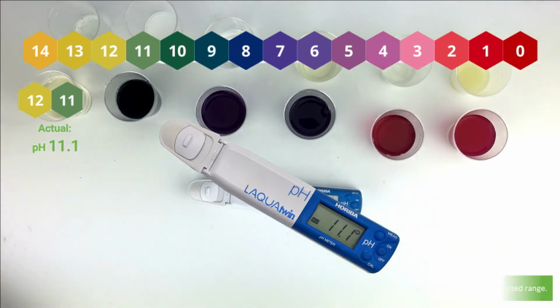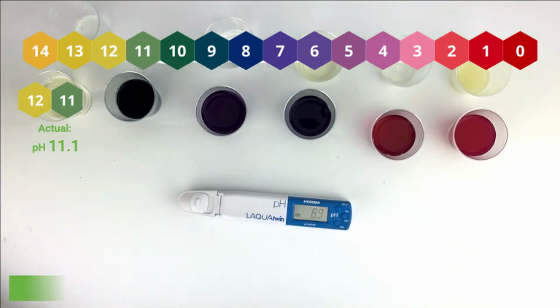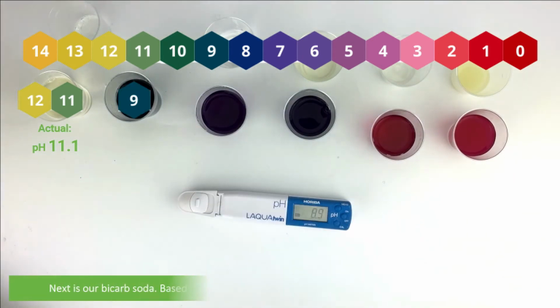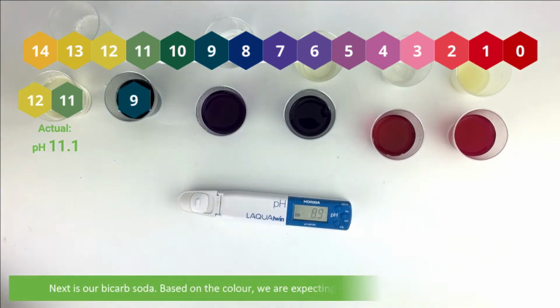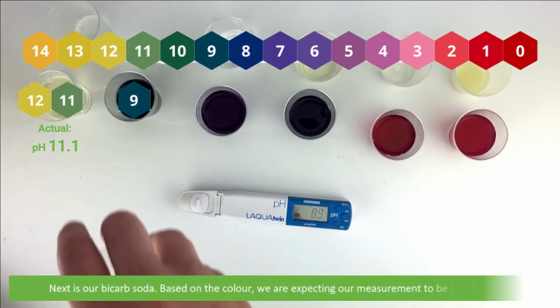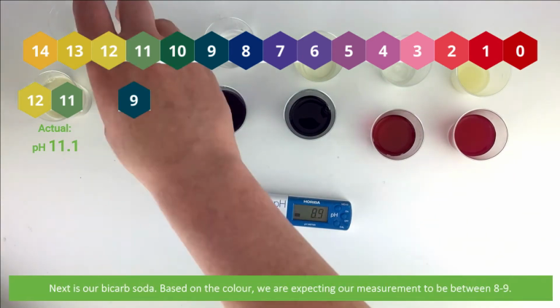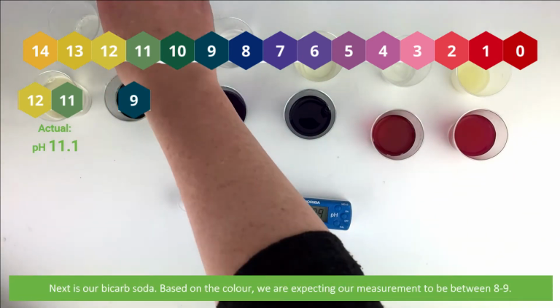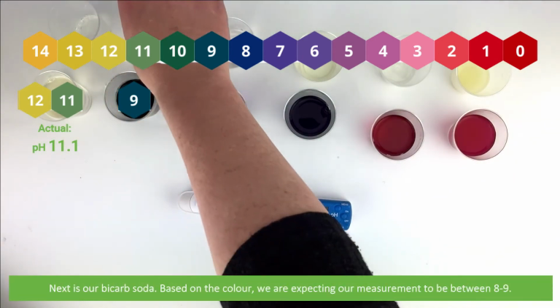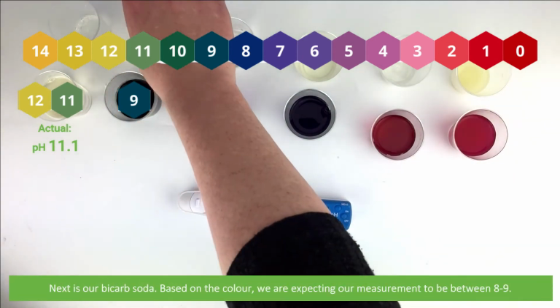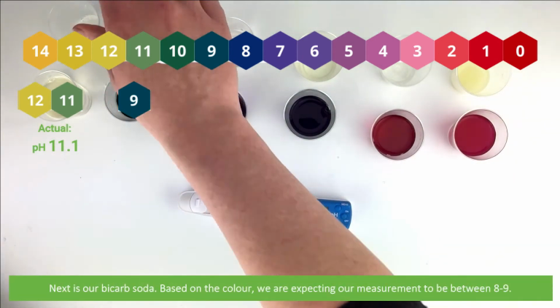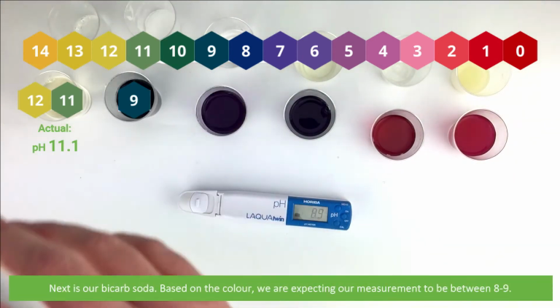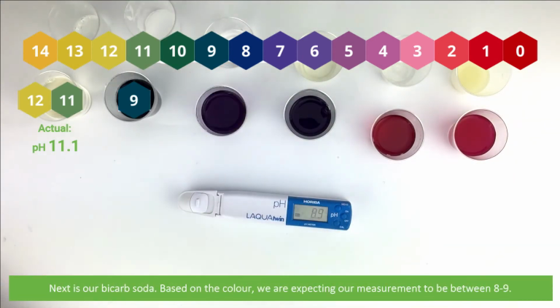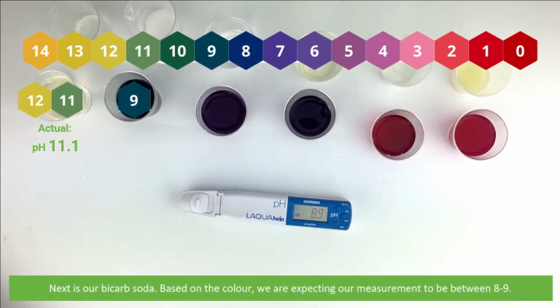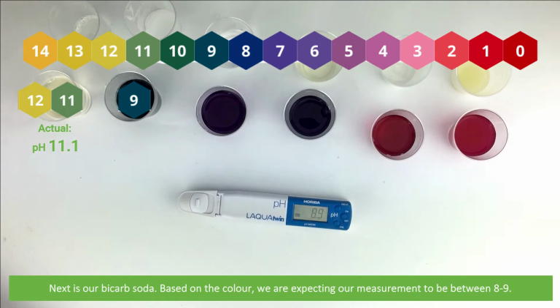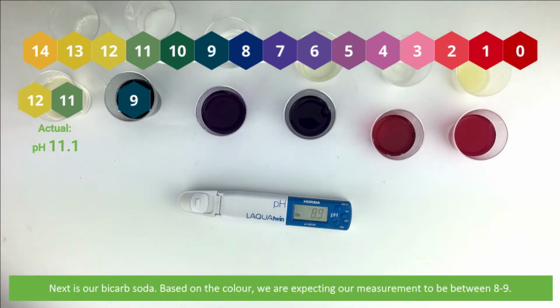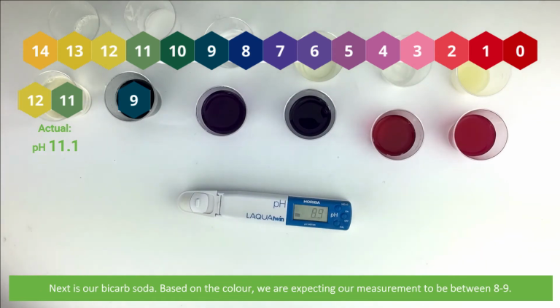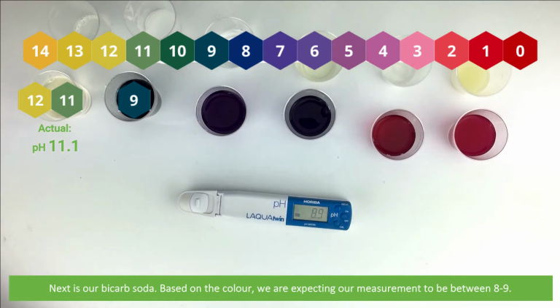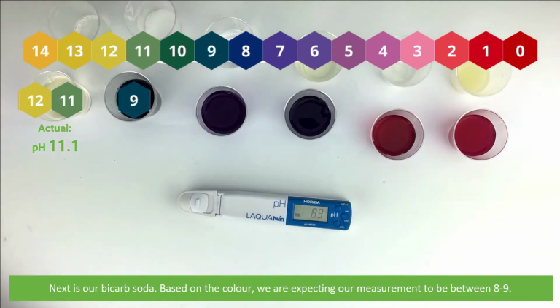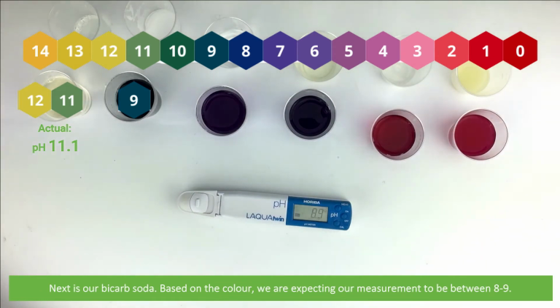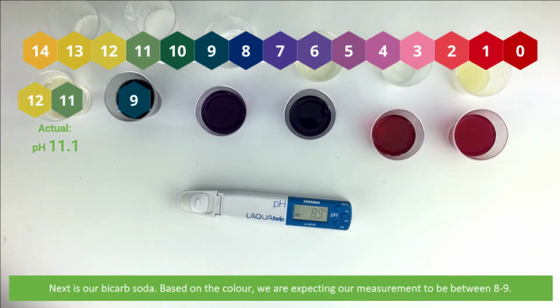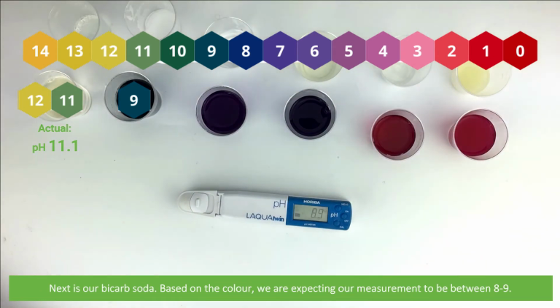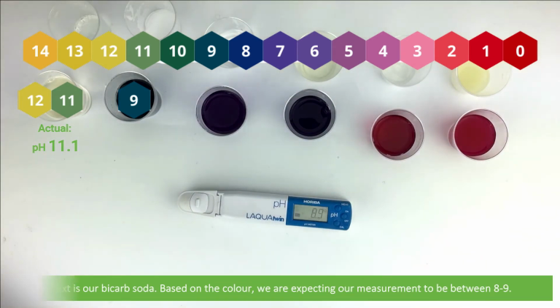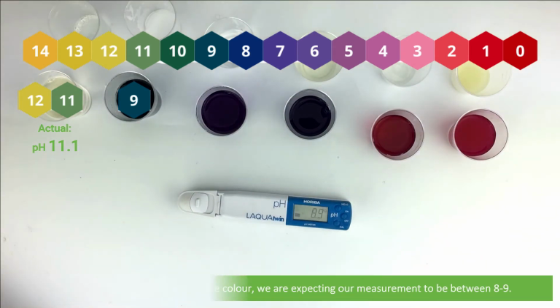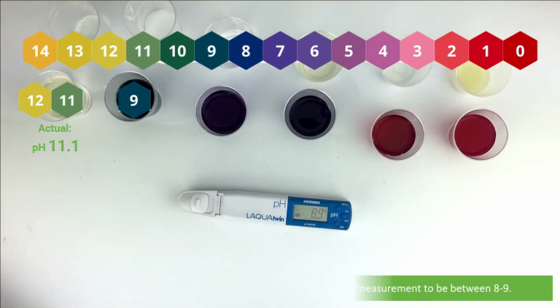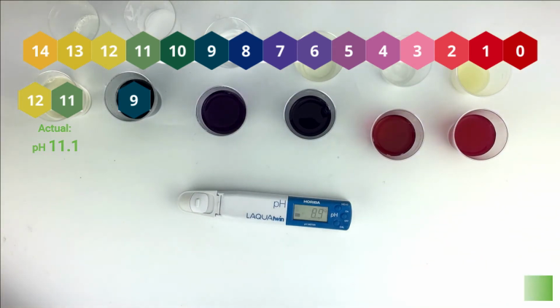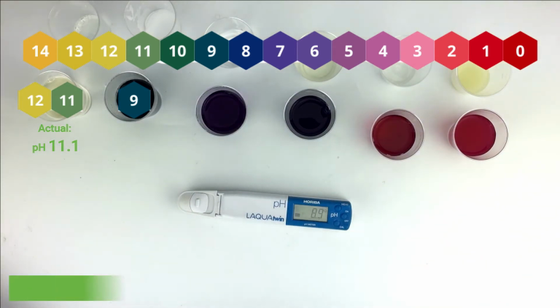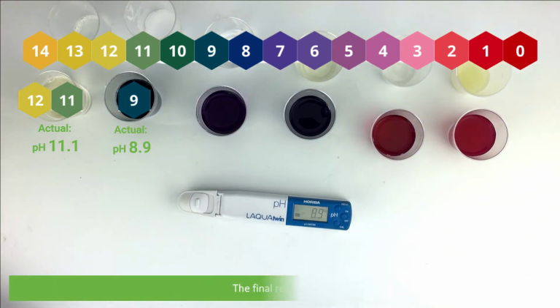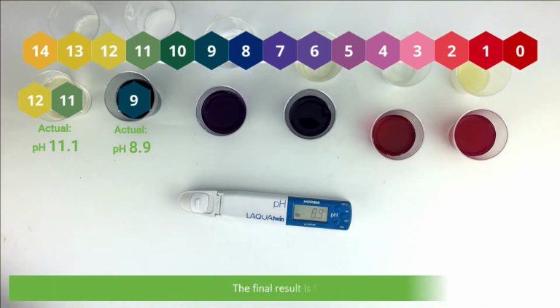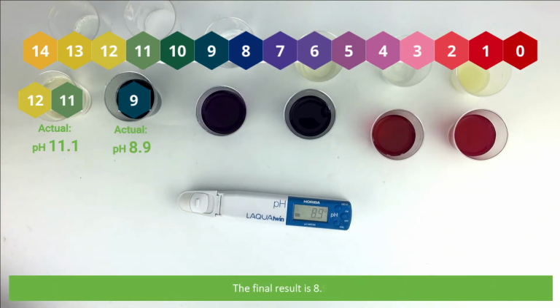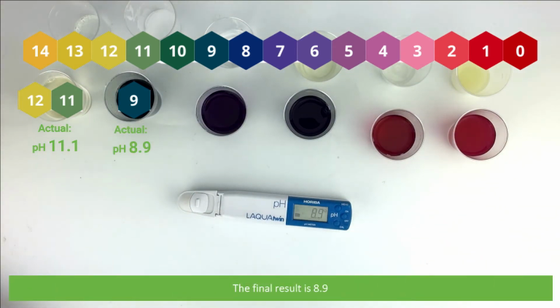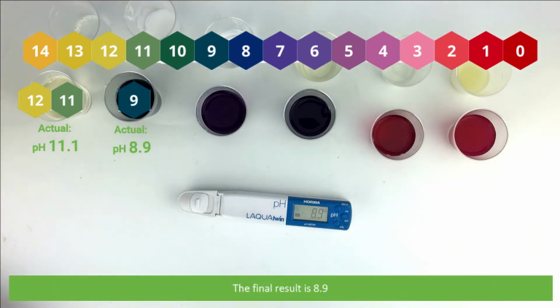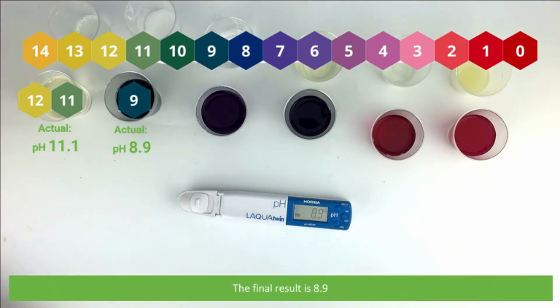Next is our bicarb soda. Based on the color, we are expecting our measurement to be between pH 8 and 9. The final result is 8.9.